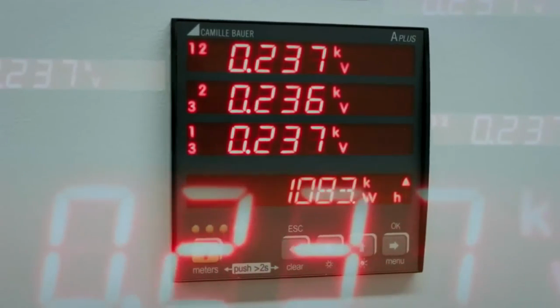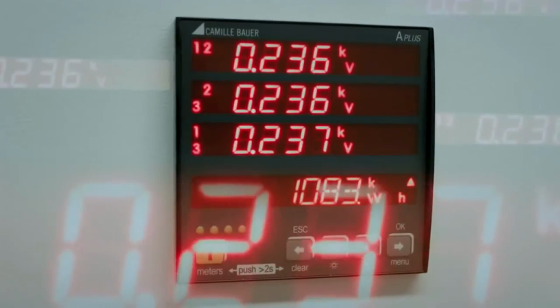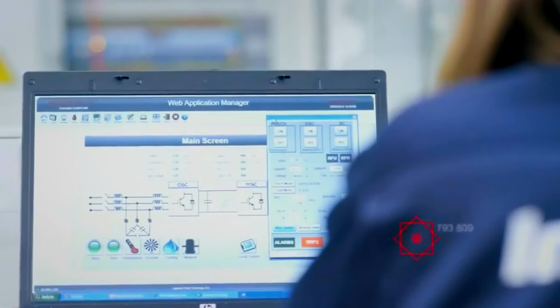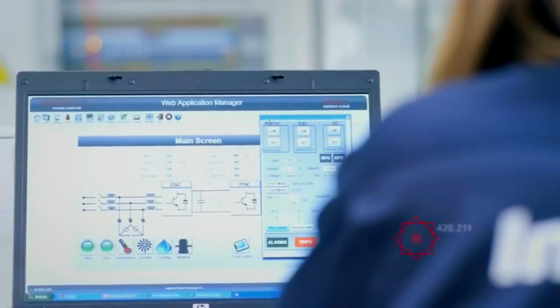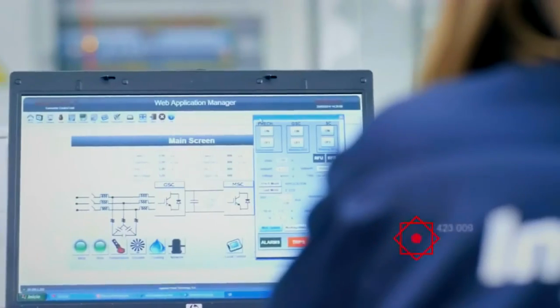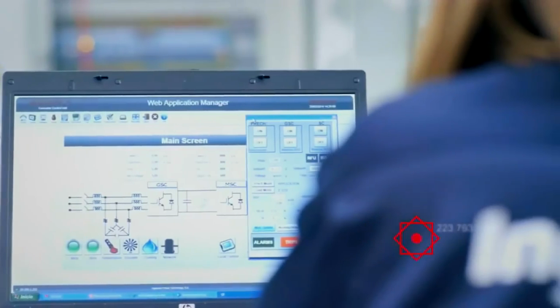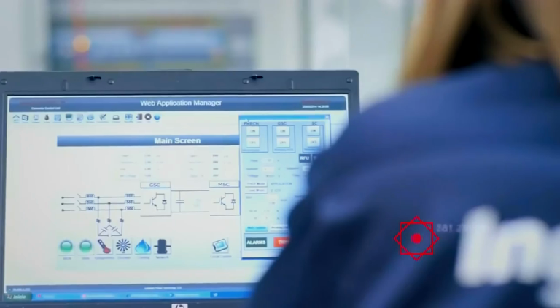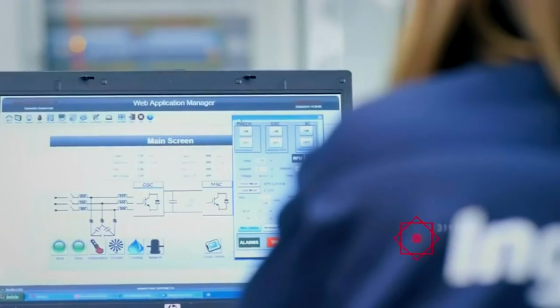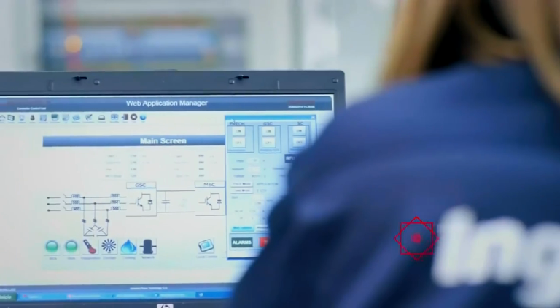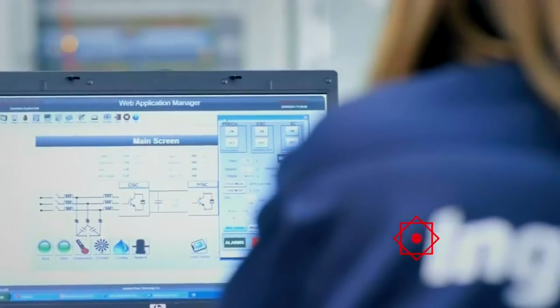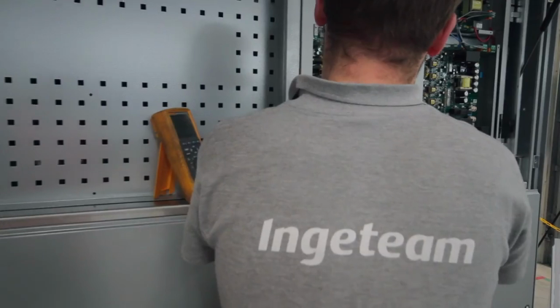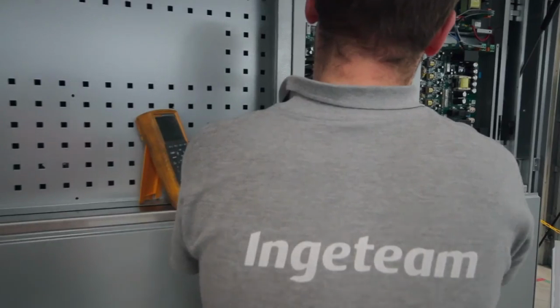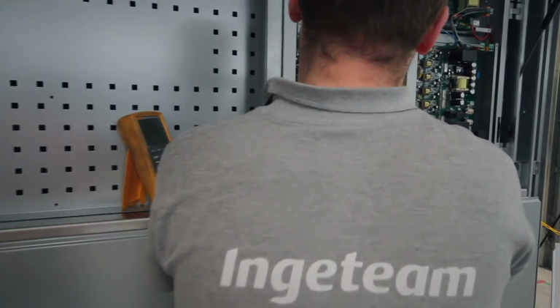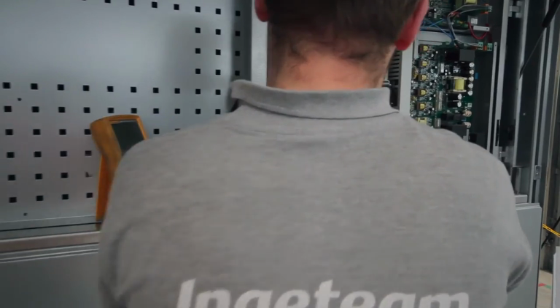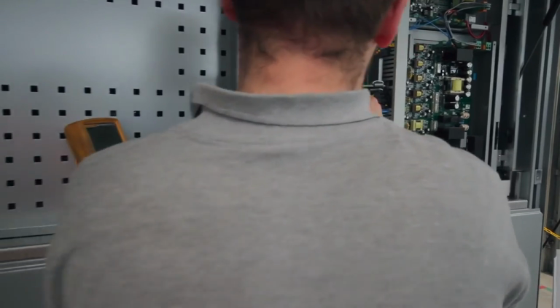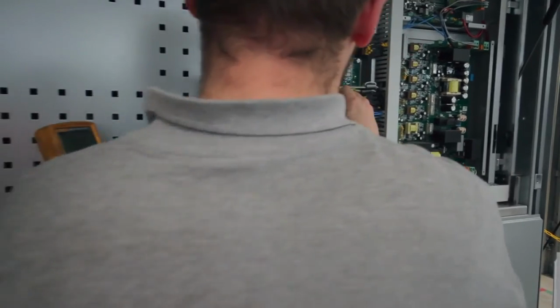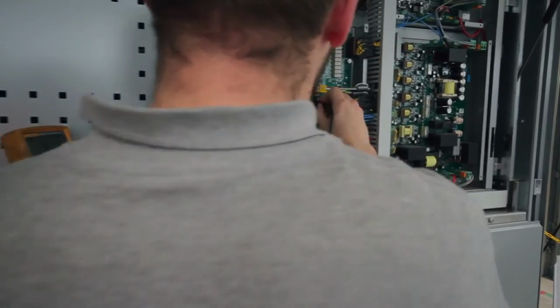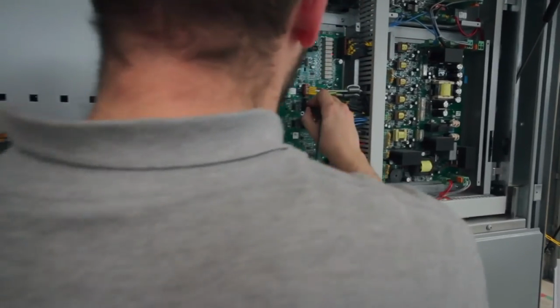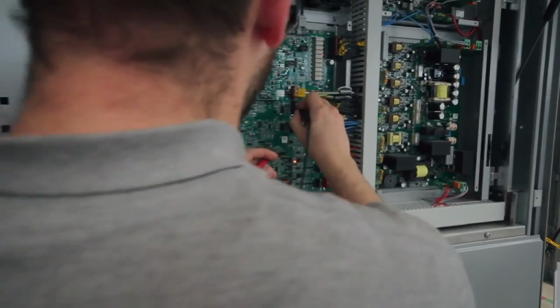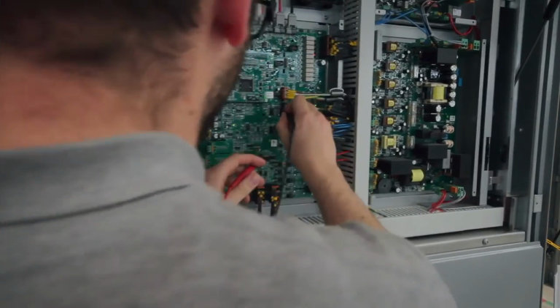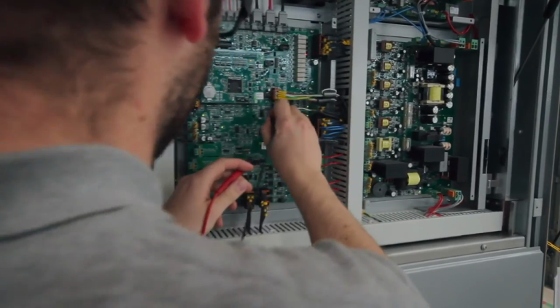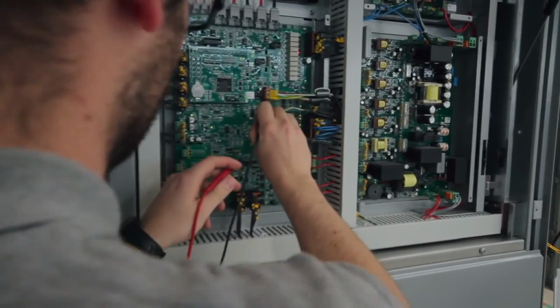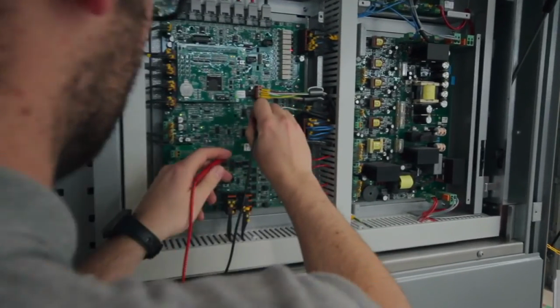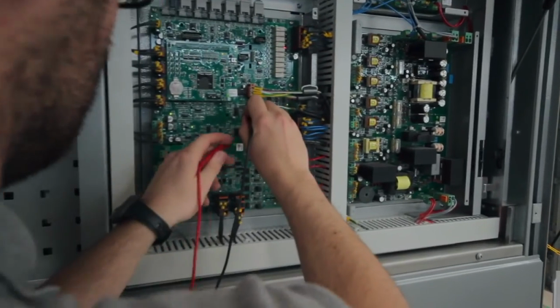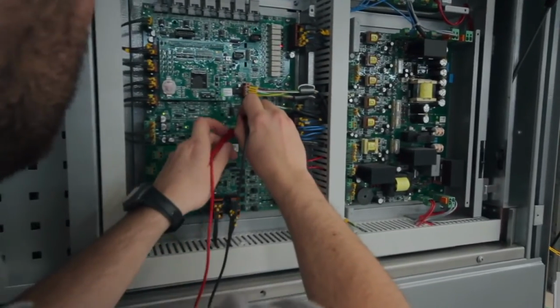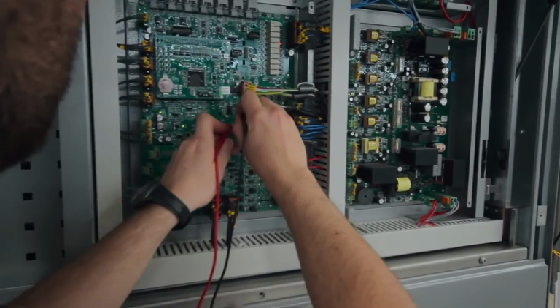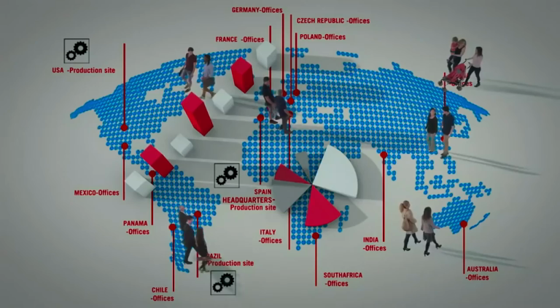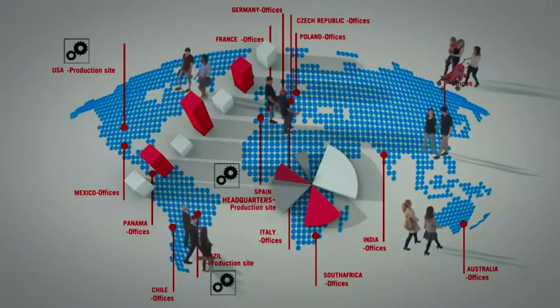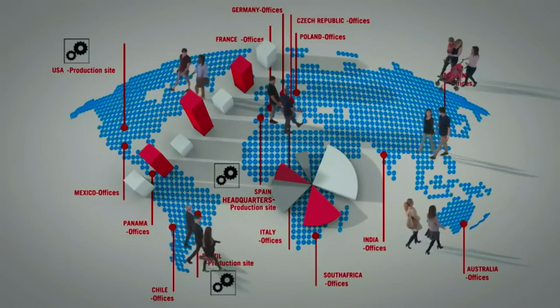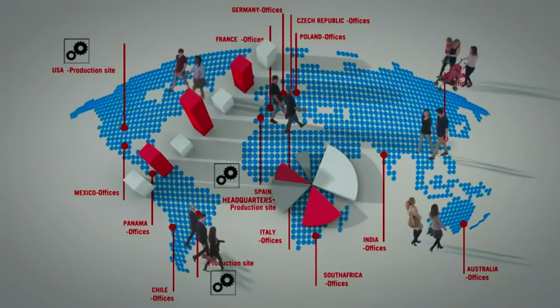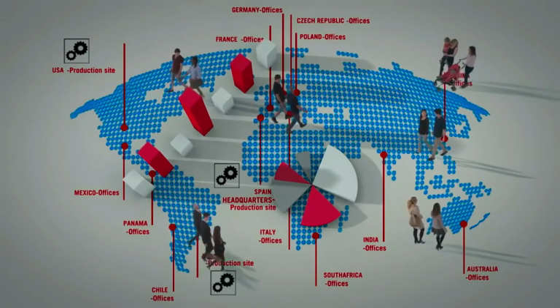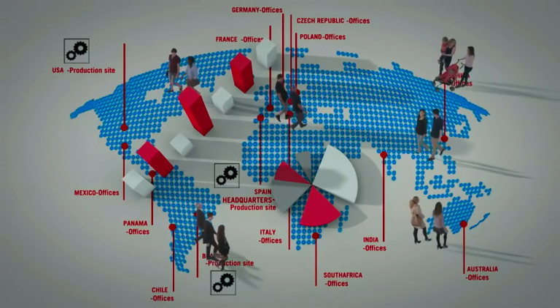Inja Team has an extensive network of technical staff present in over 20 countries, dedicated to operation and maintenance tasks in plants generating renewable energy.